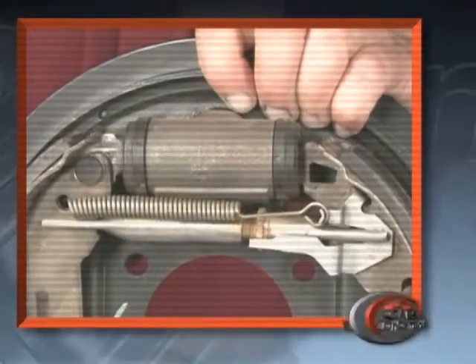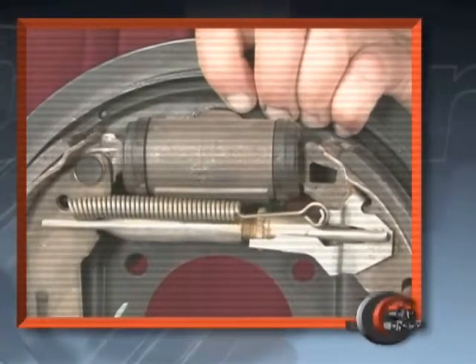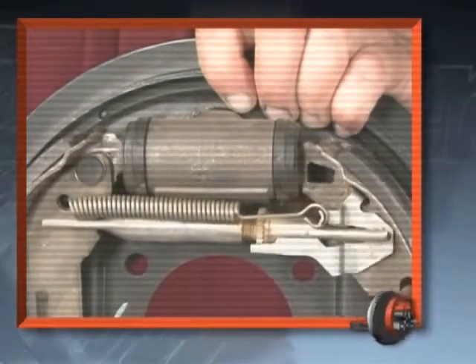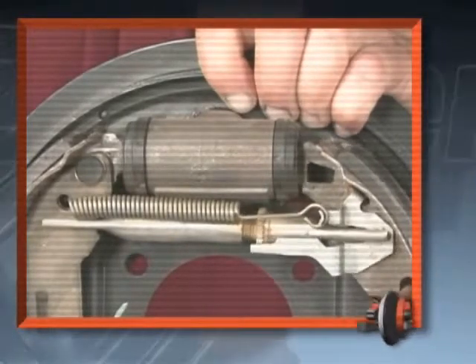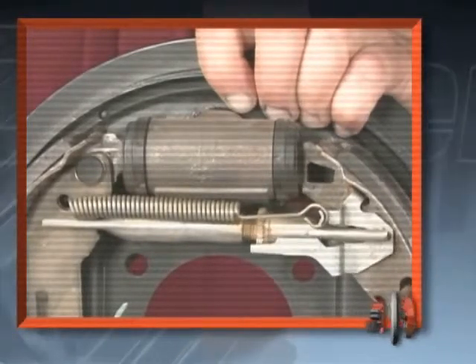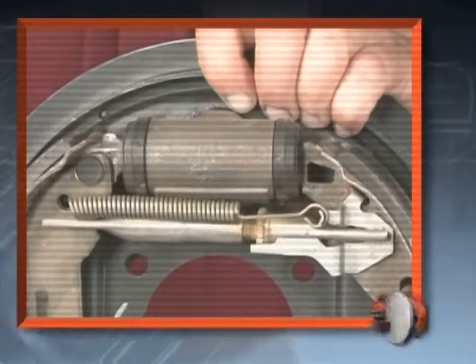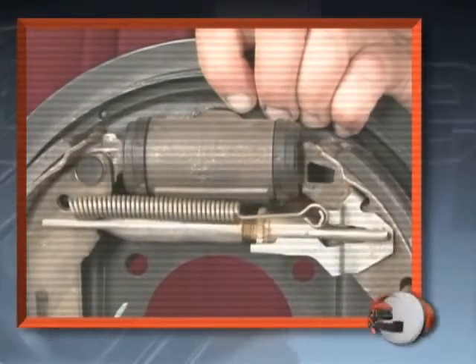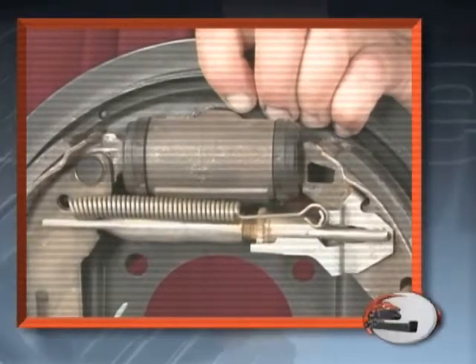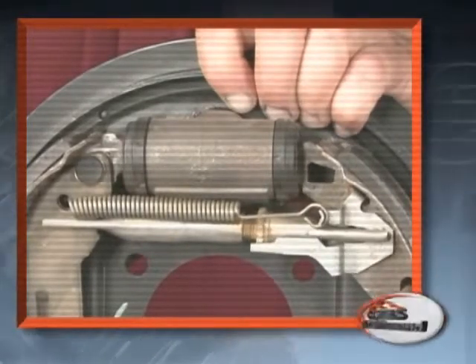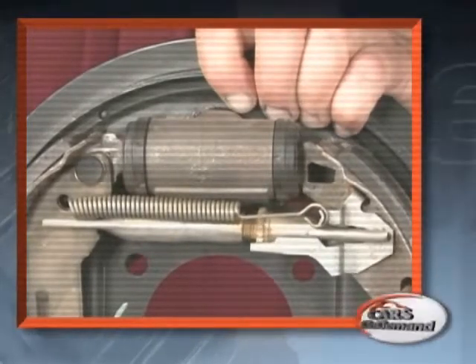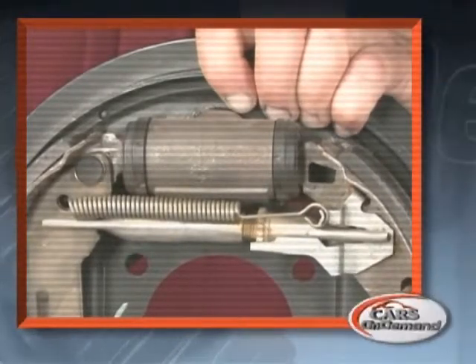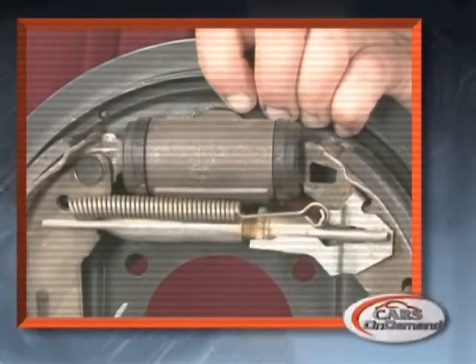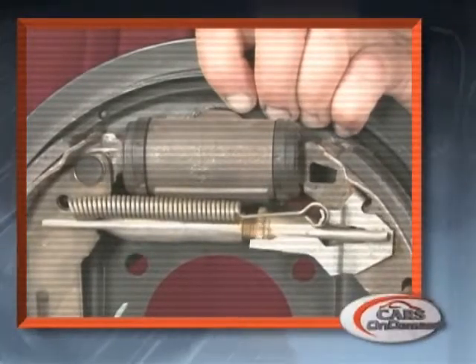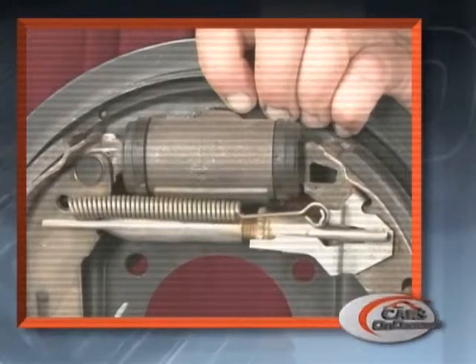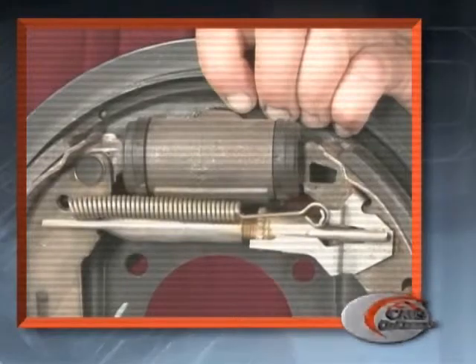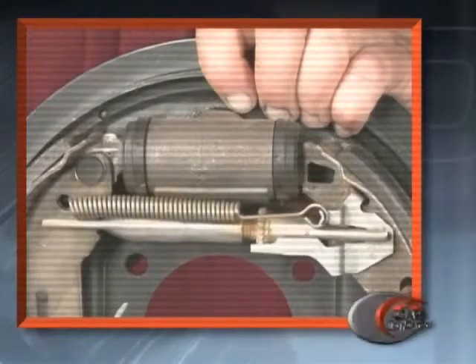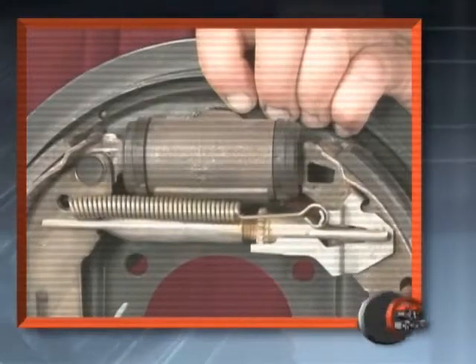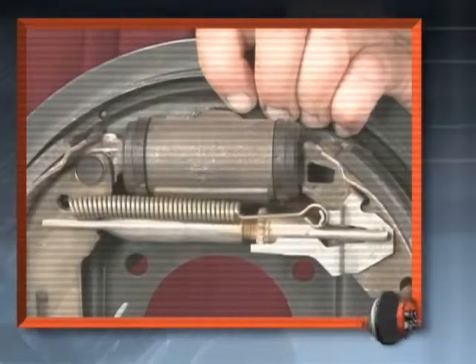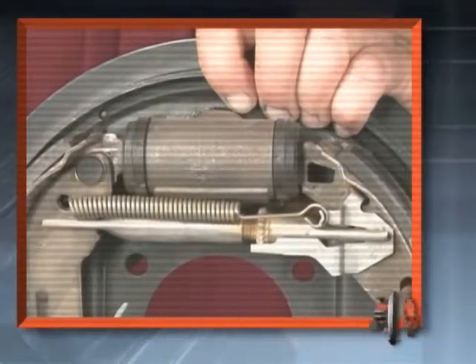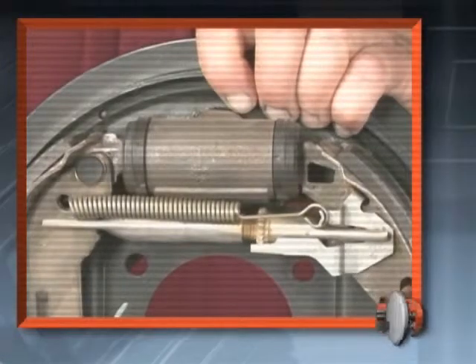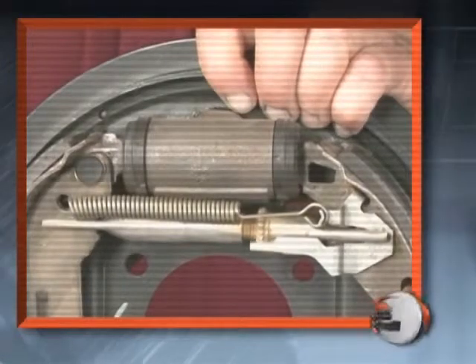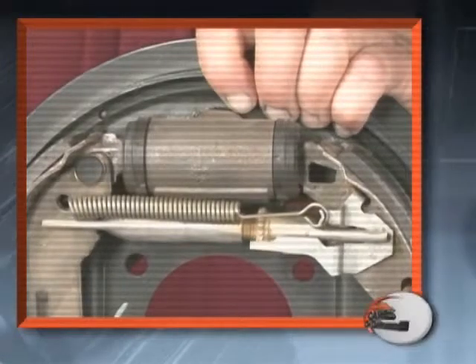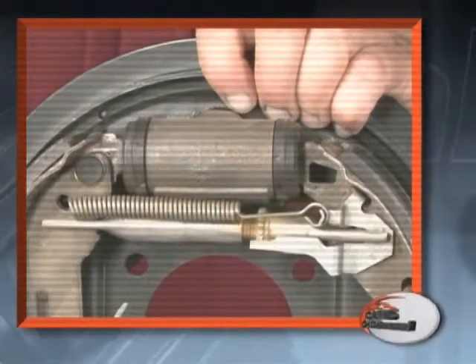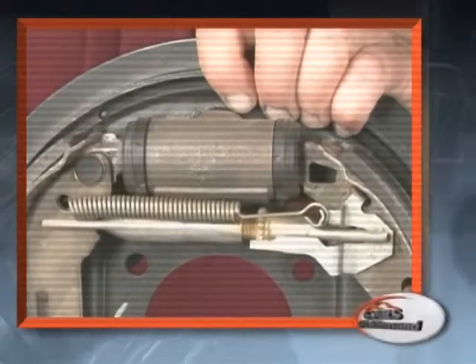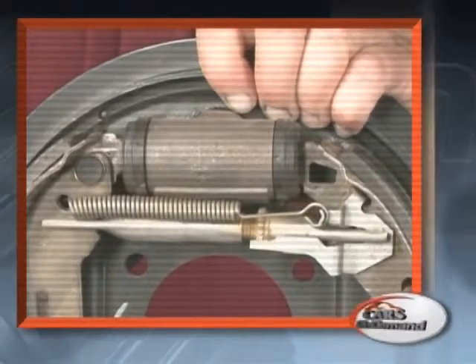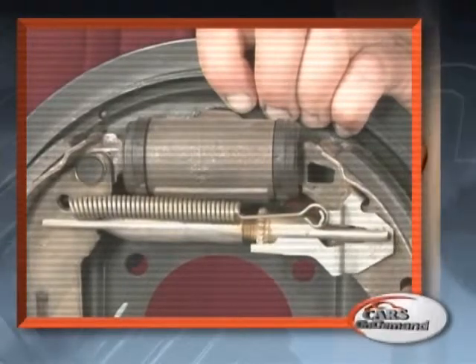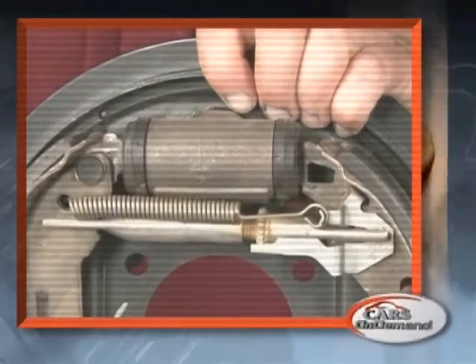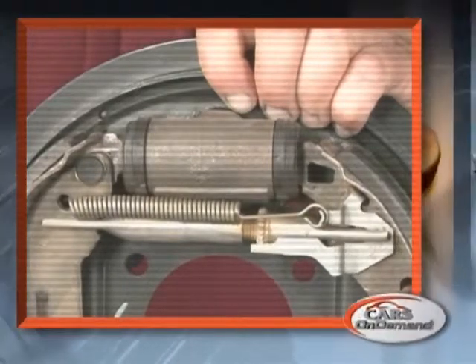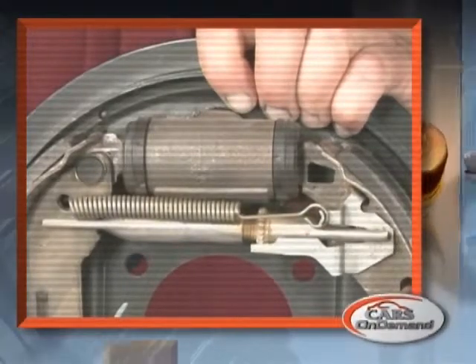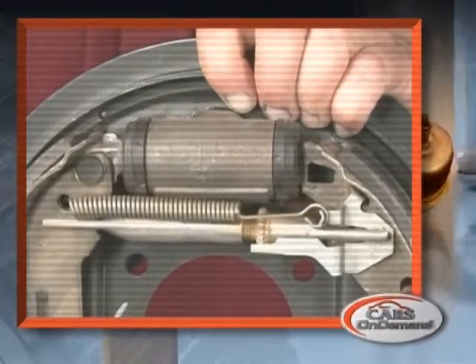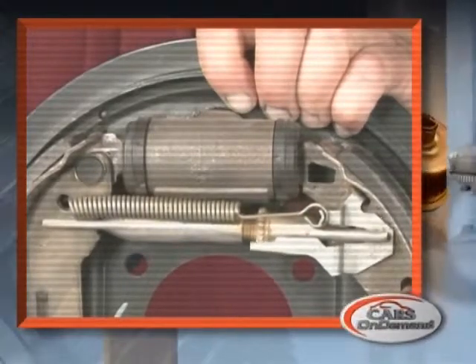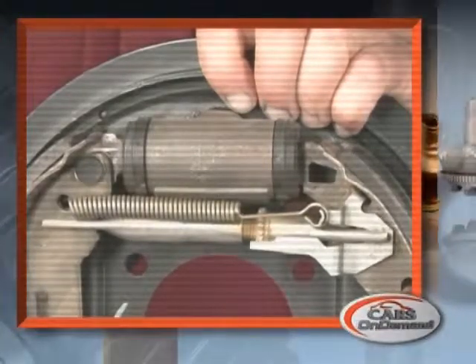Now, if we do not have sufficient stroke or movement outwards of the shoes, the self-adjuster does not operate.